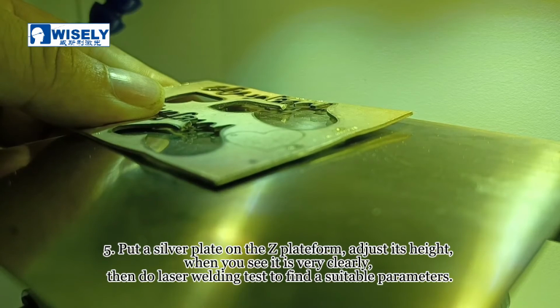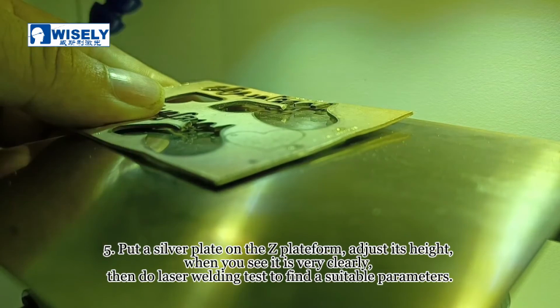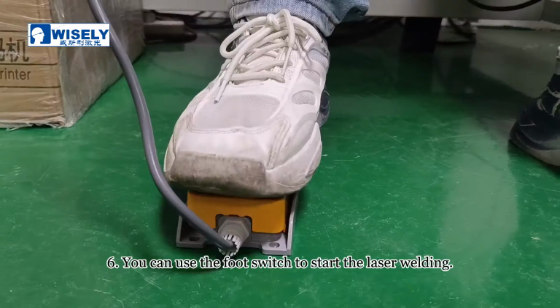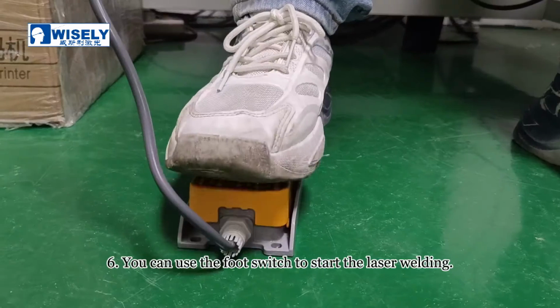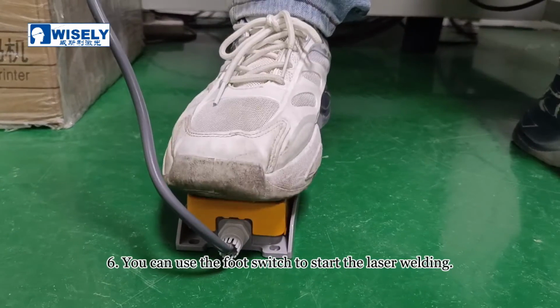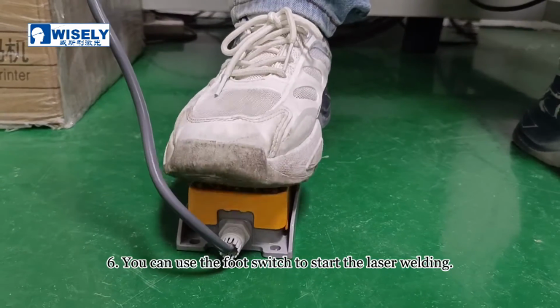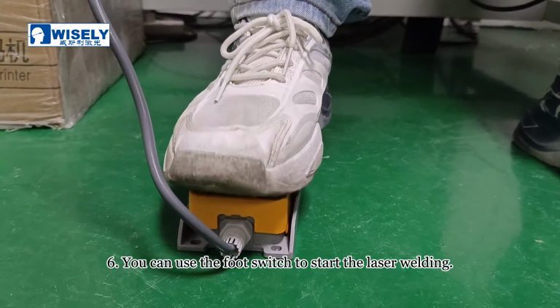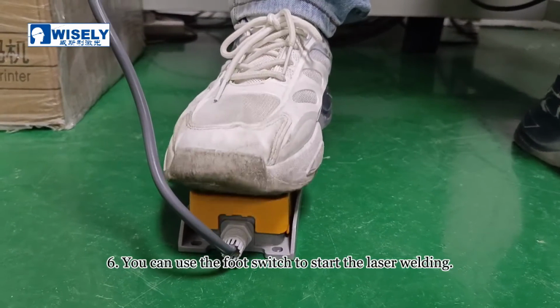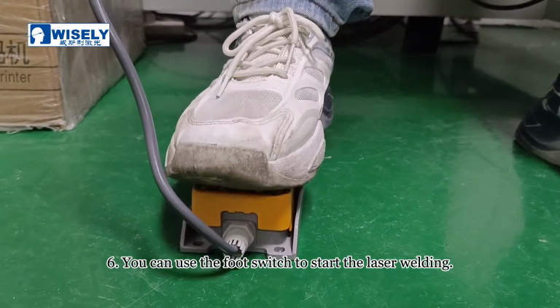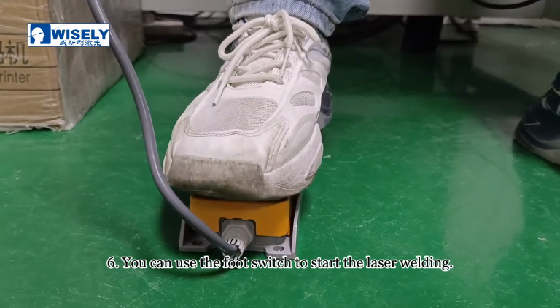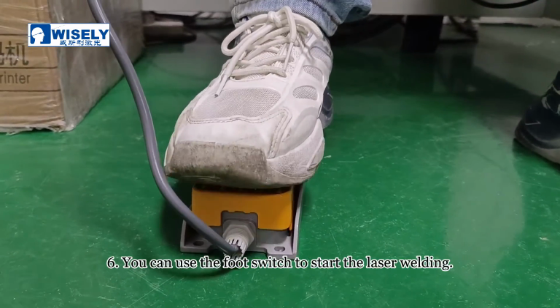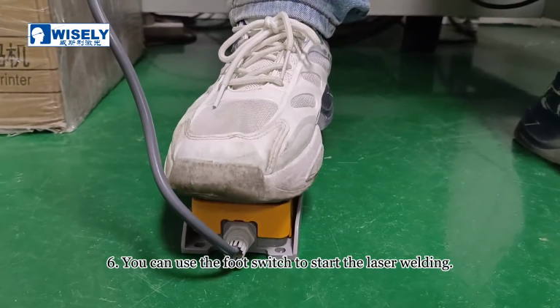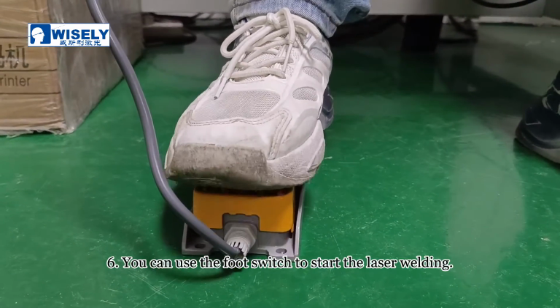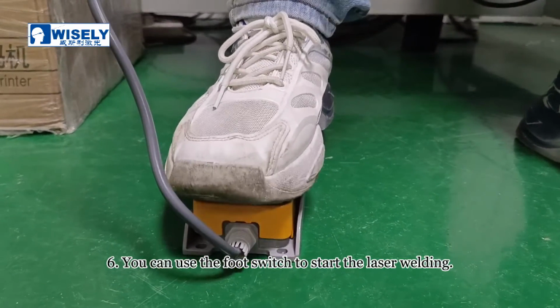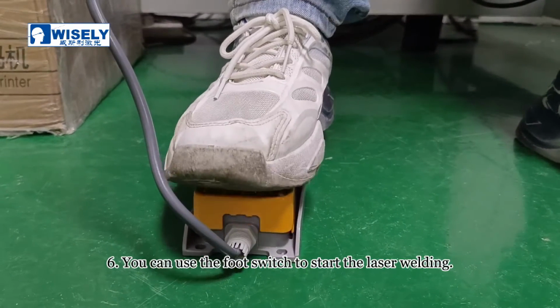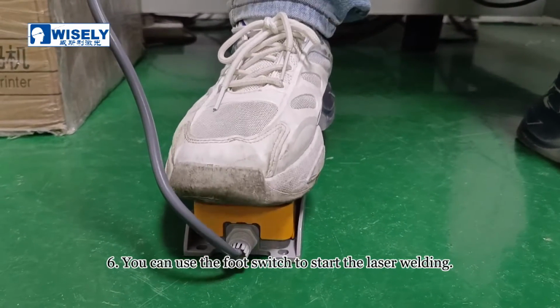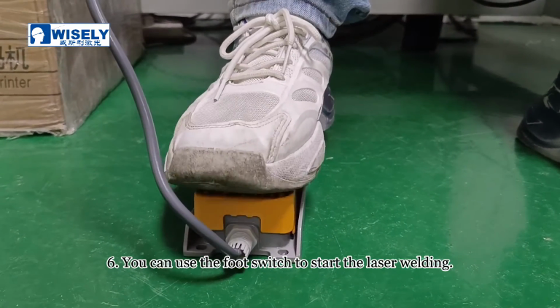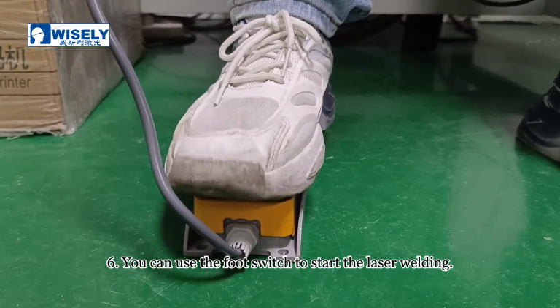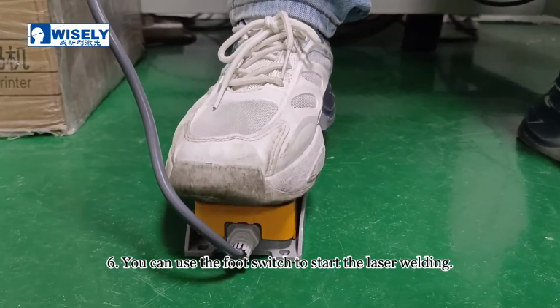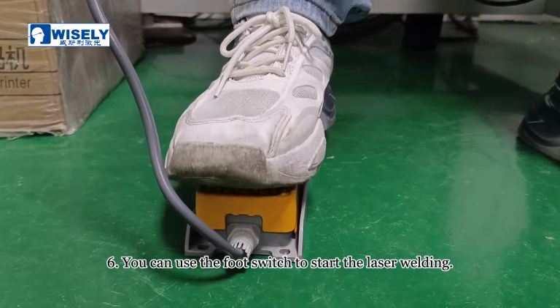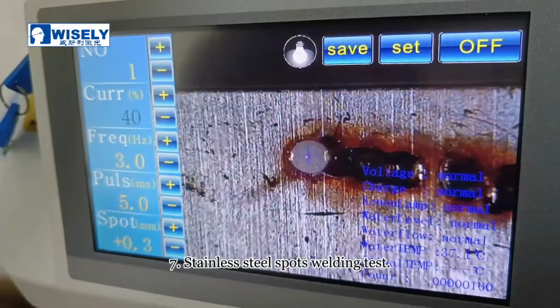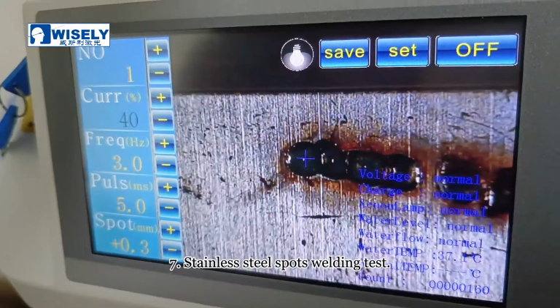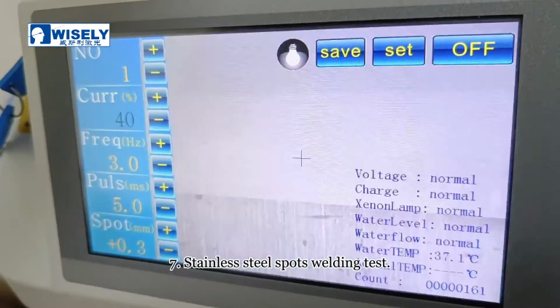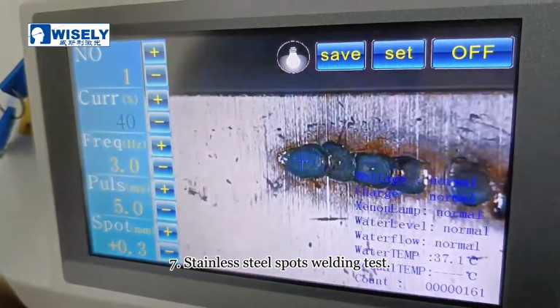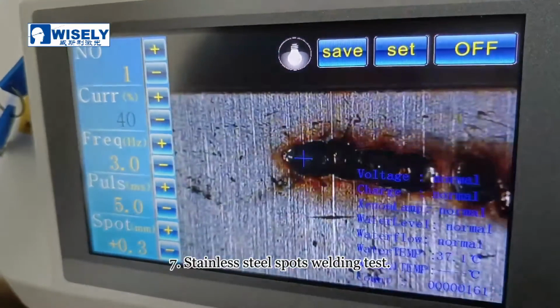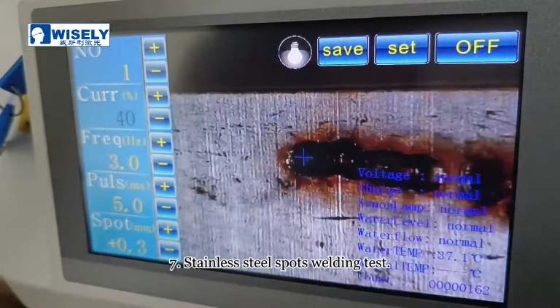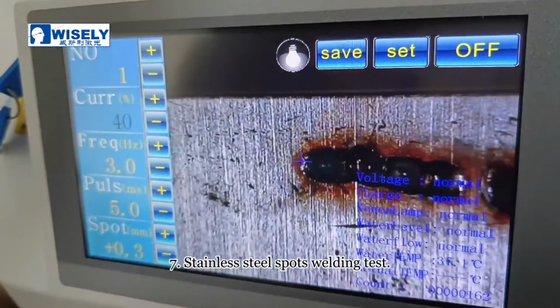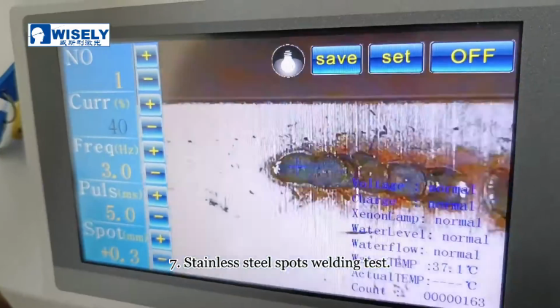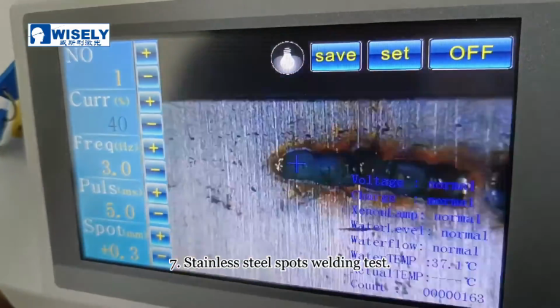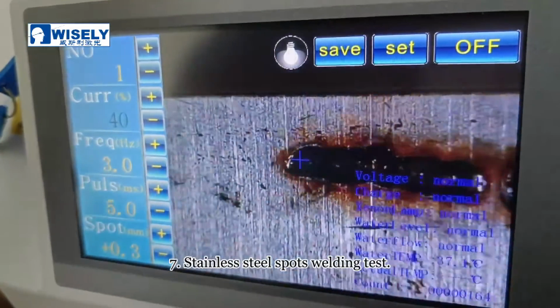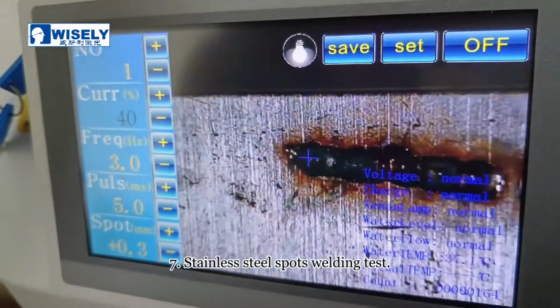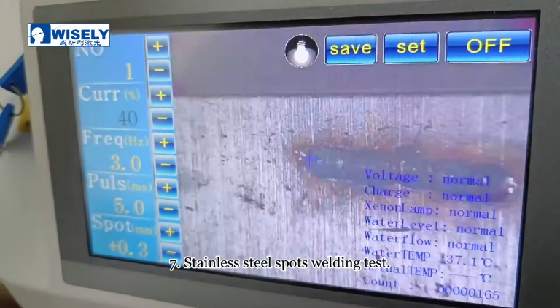You can use the foot switch to stop the laser welding. Stainless steel spot welding test.